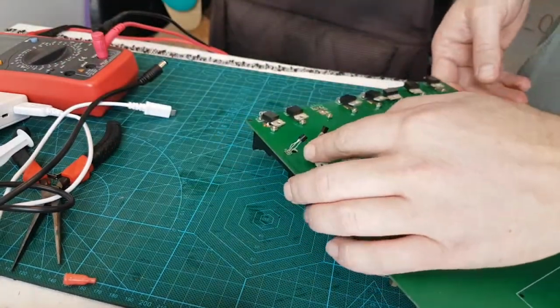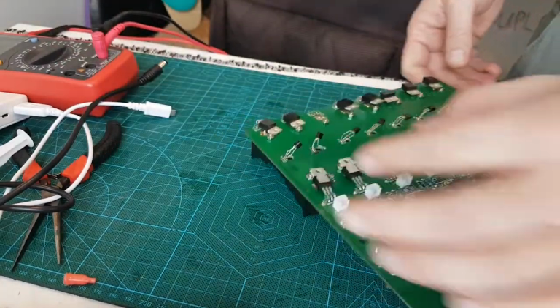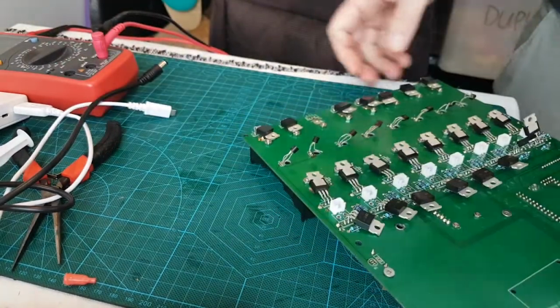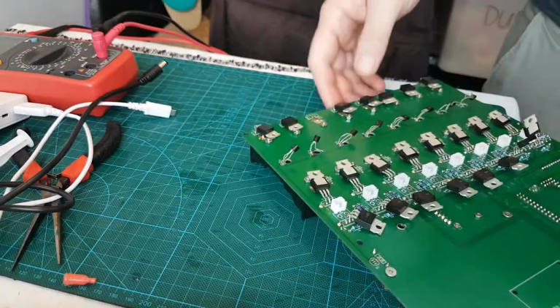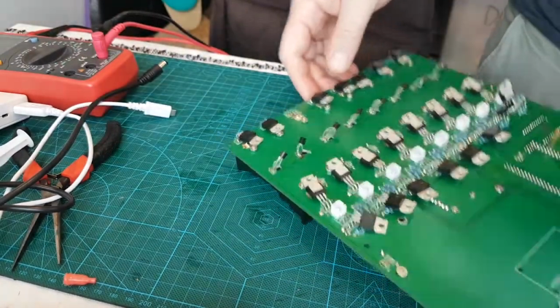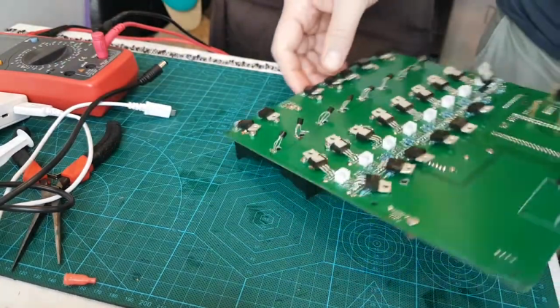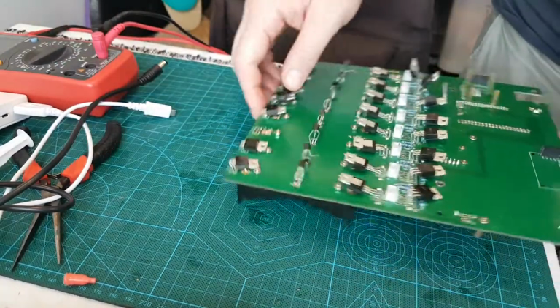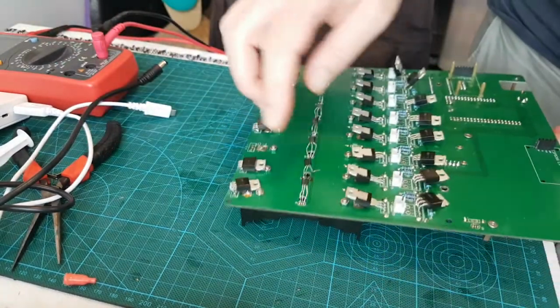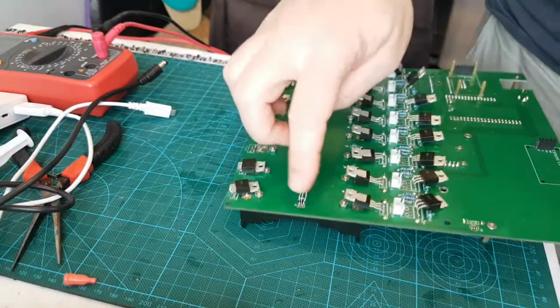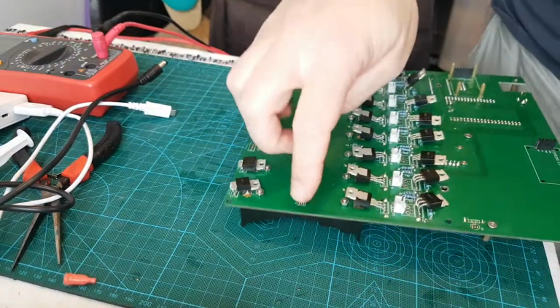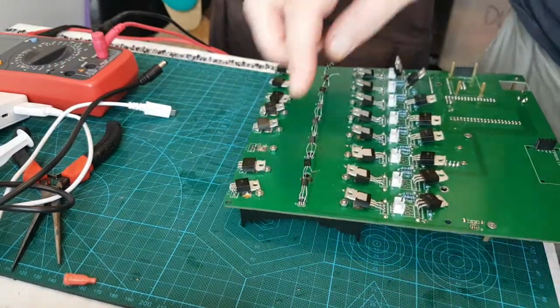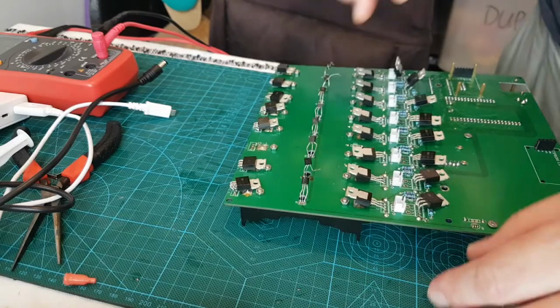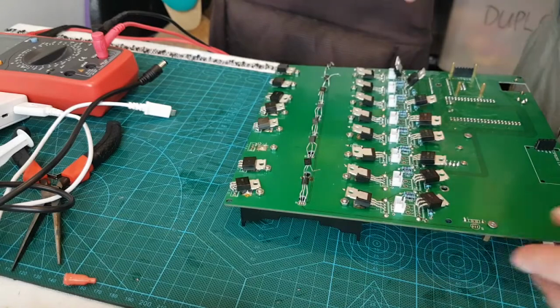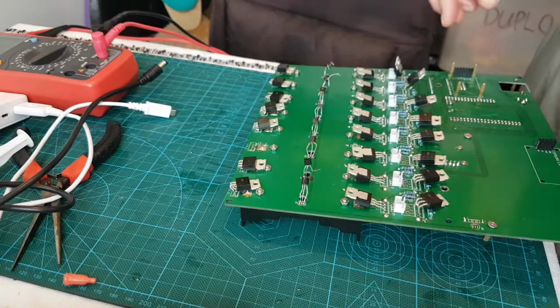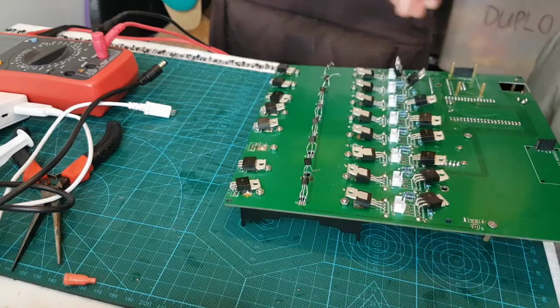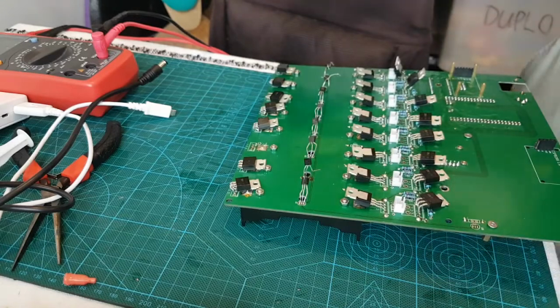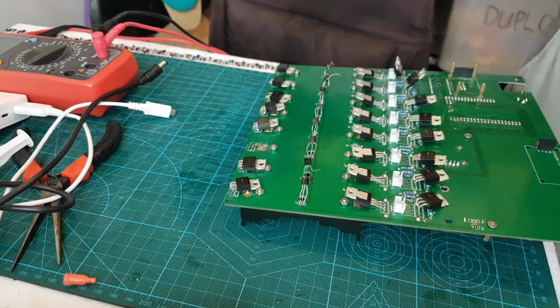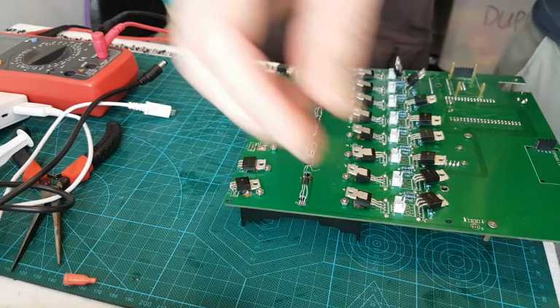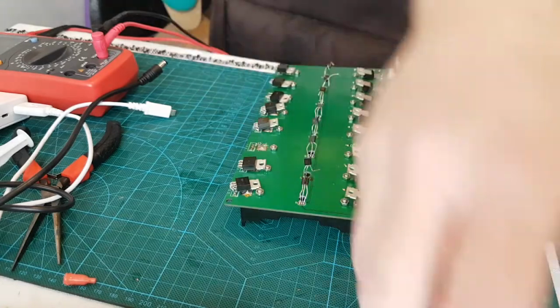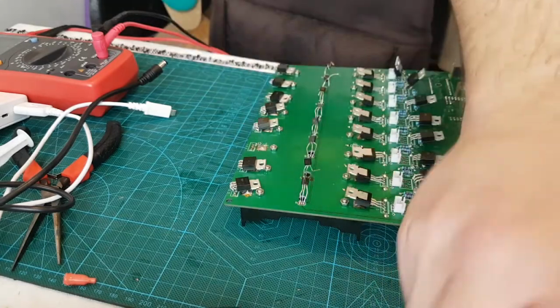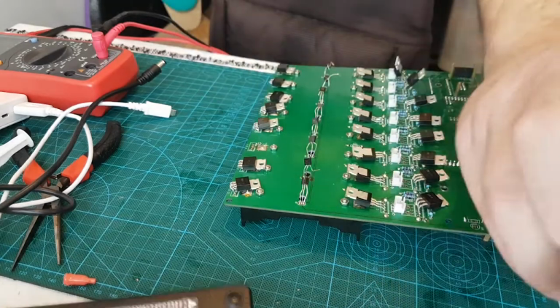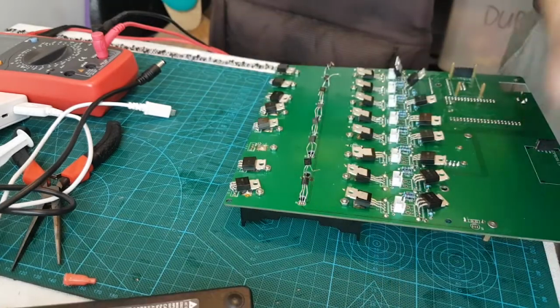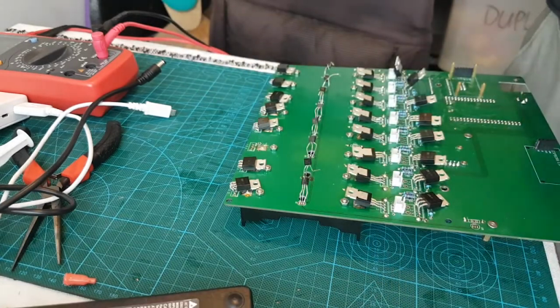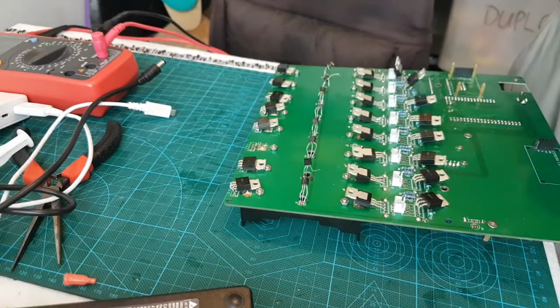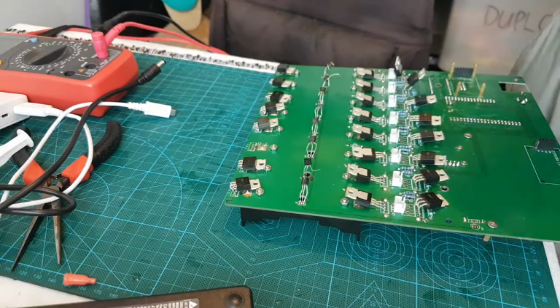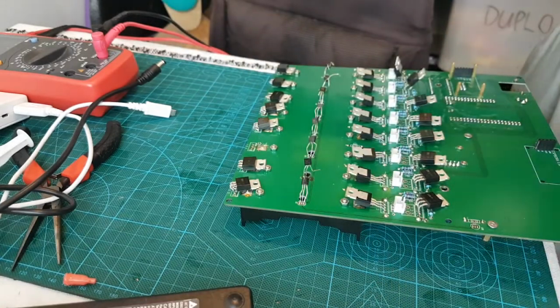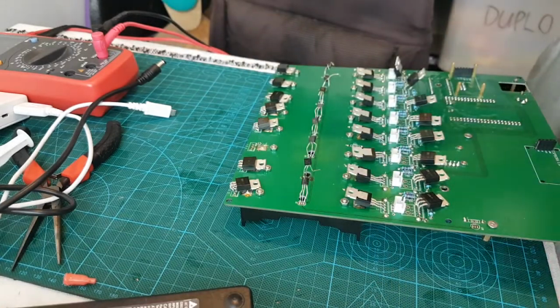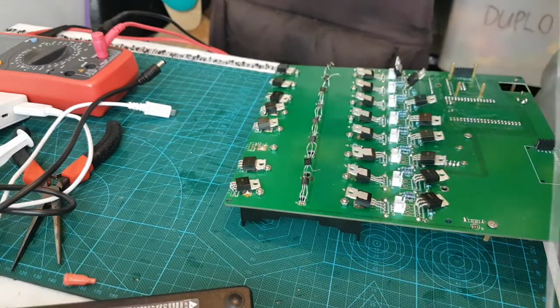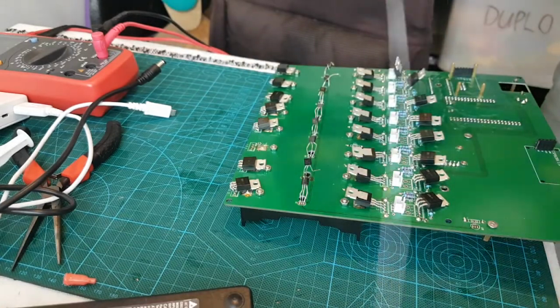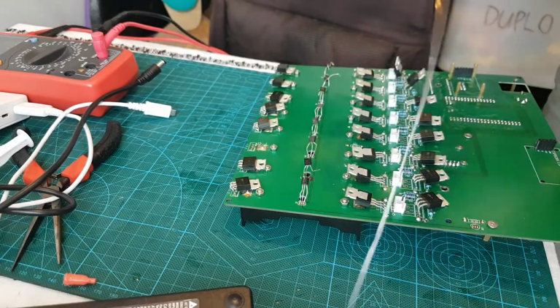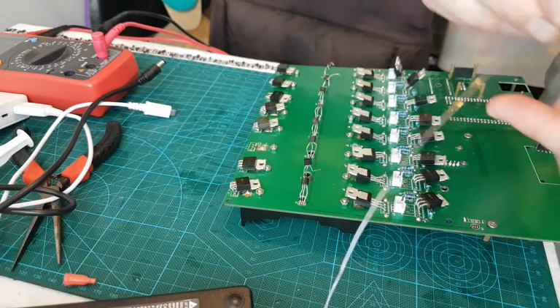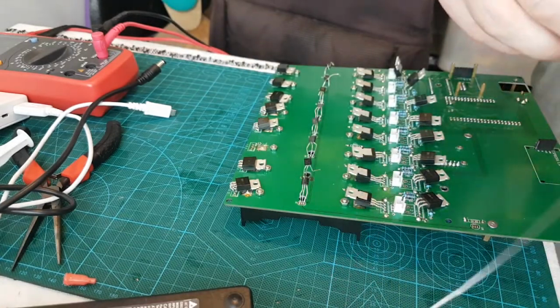Guys, if you put these in back to front you're going to fry them for good - and probably fry your microcontroller as well.